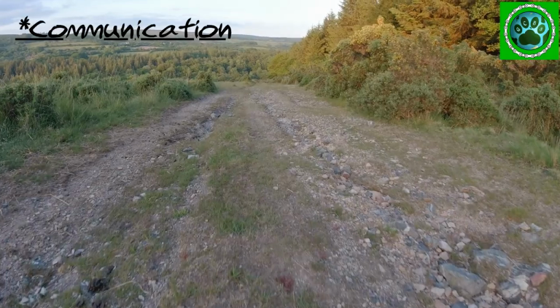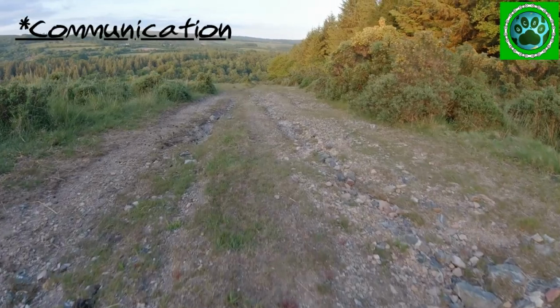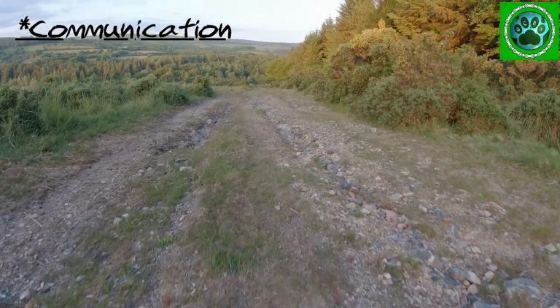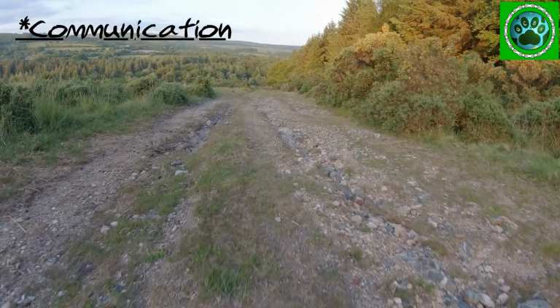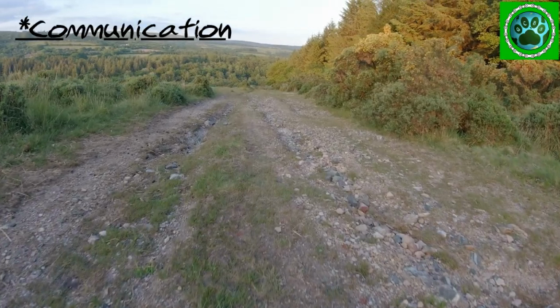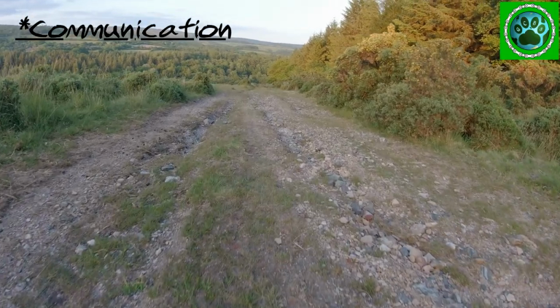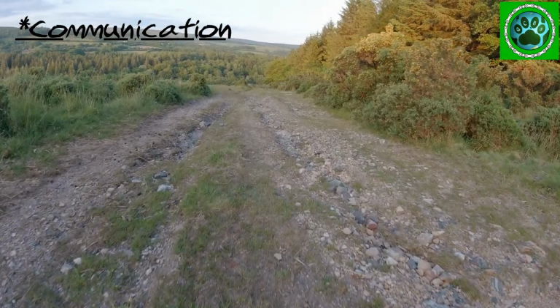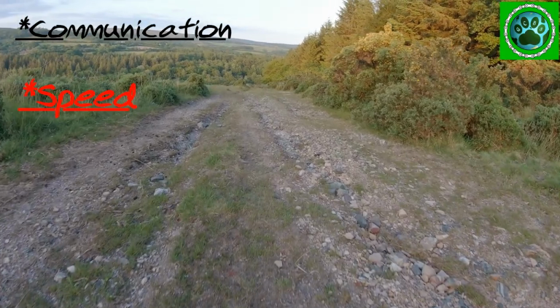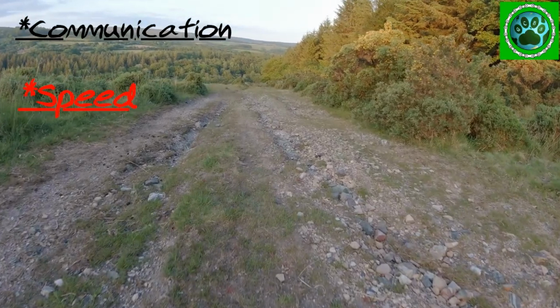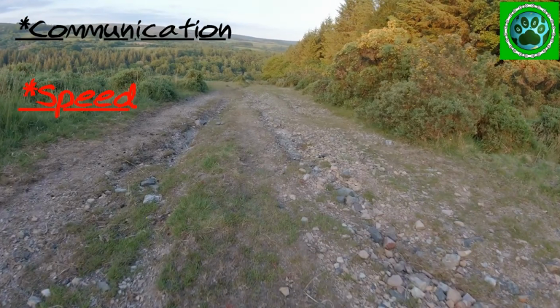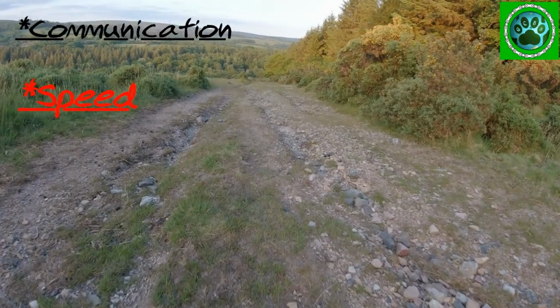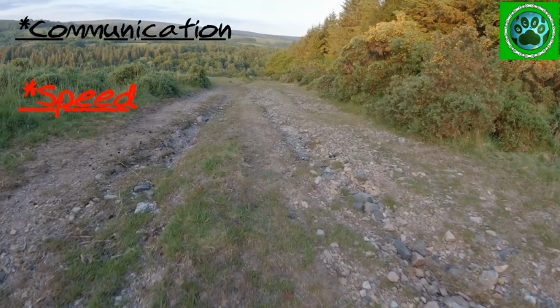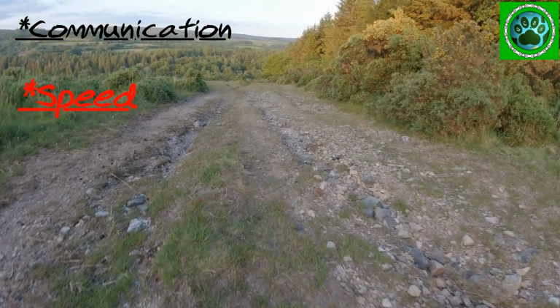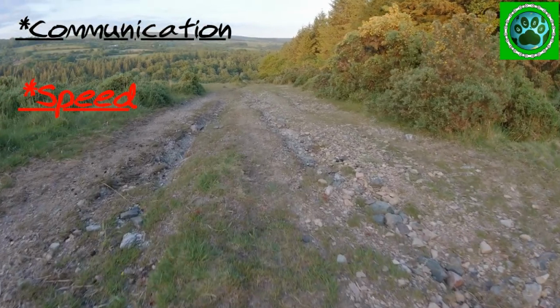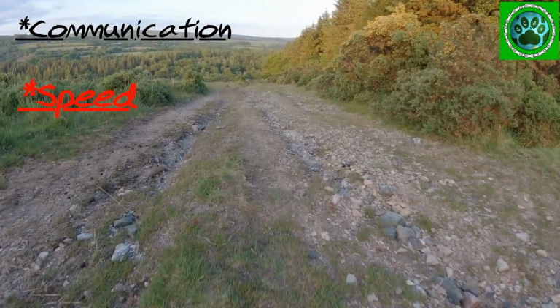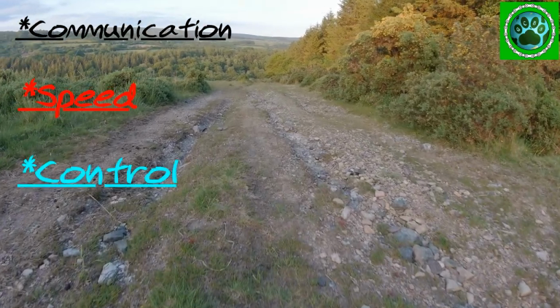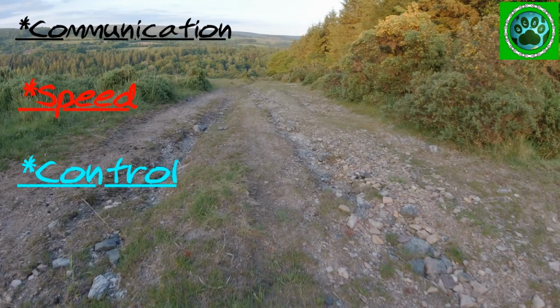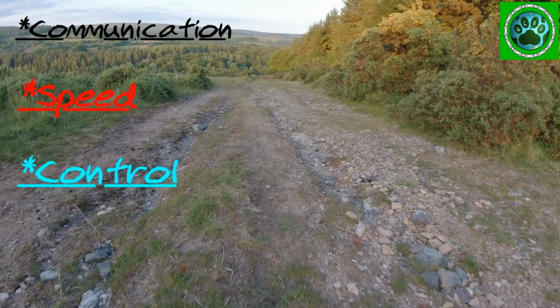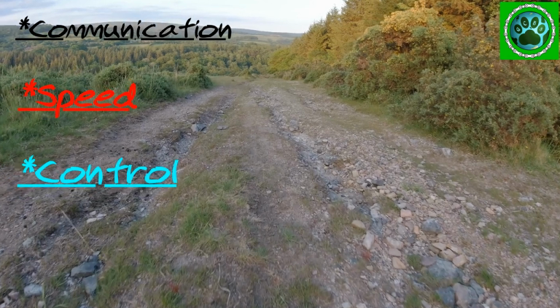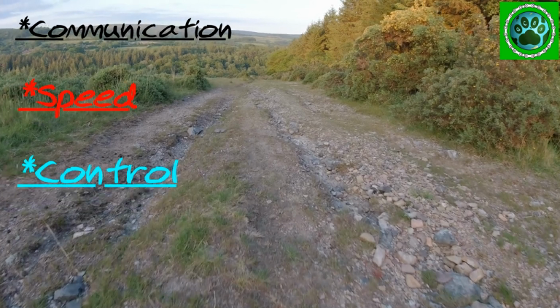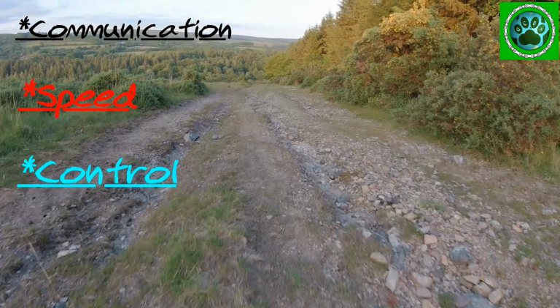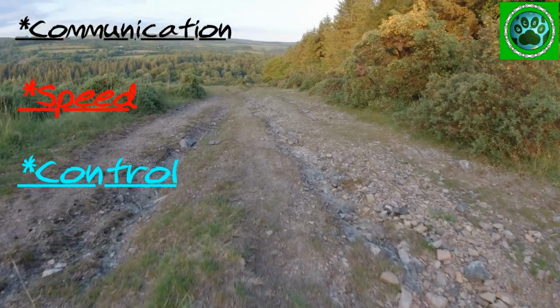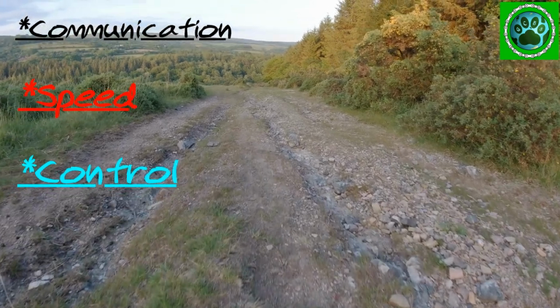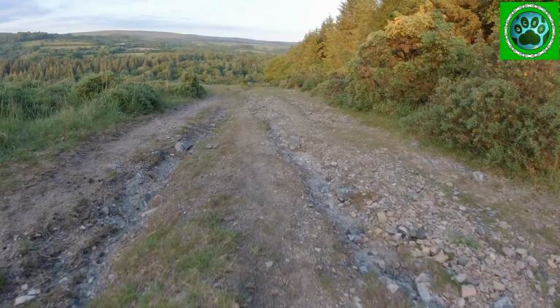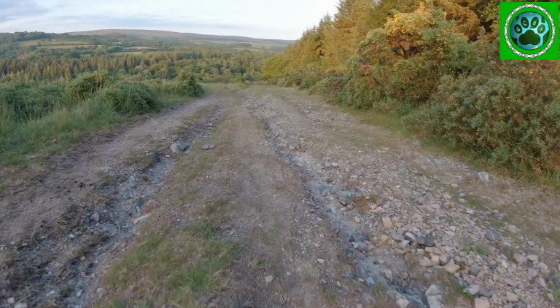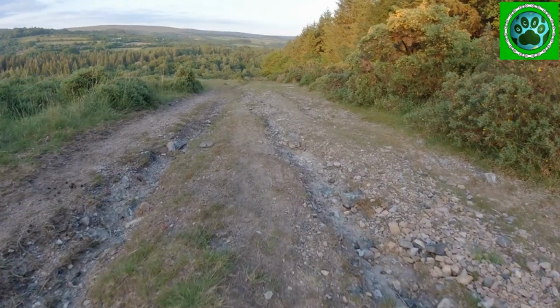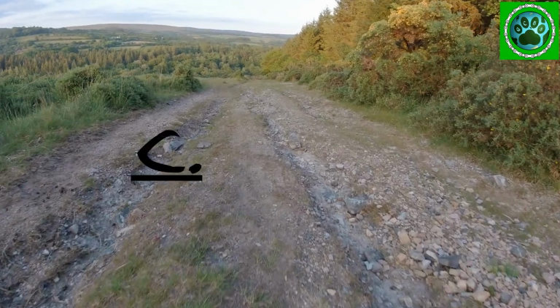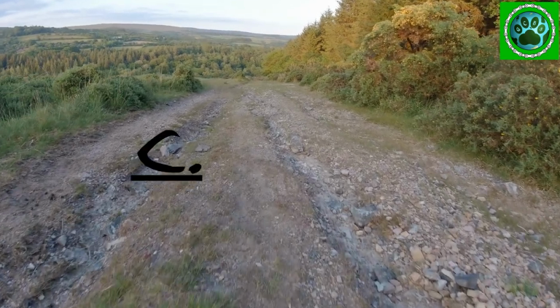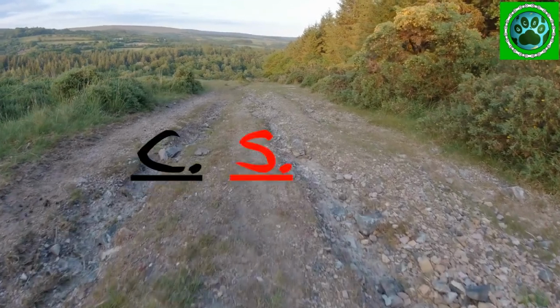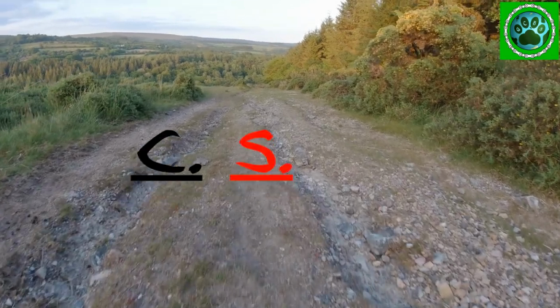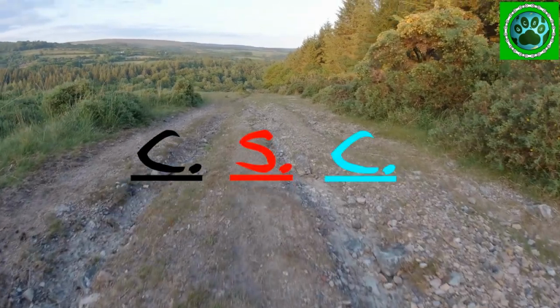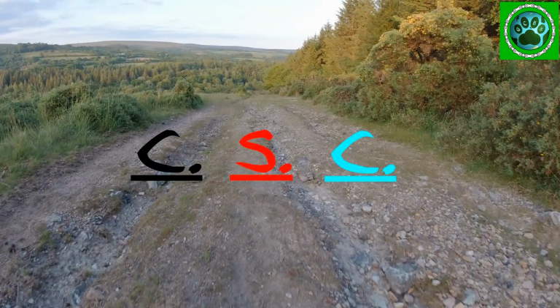Communication, speed and control — or CSC.